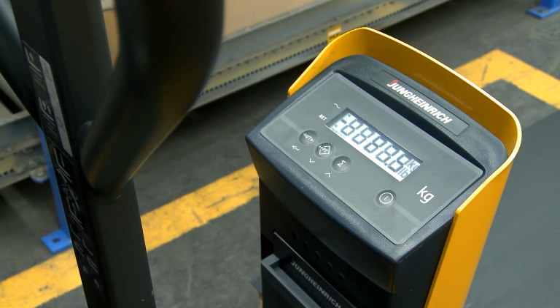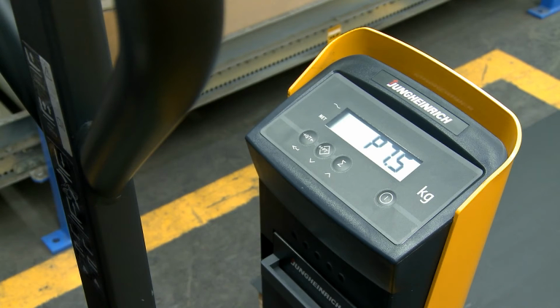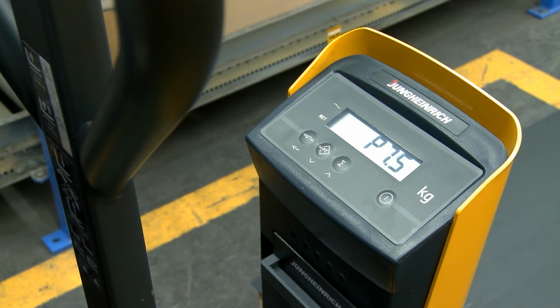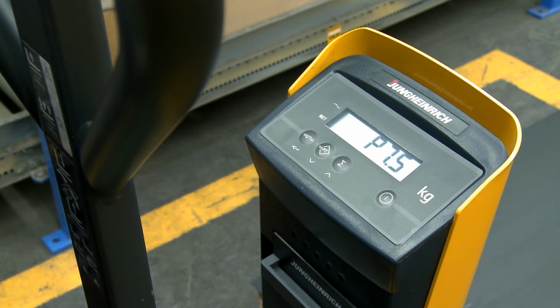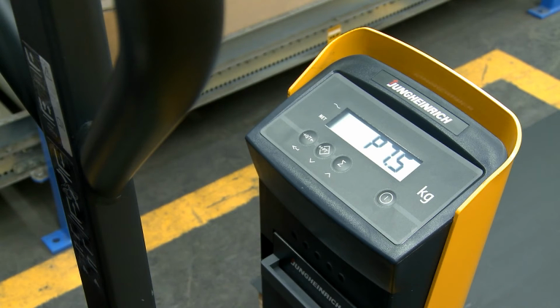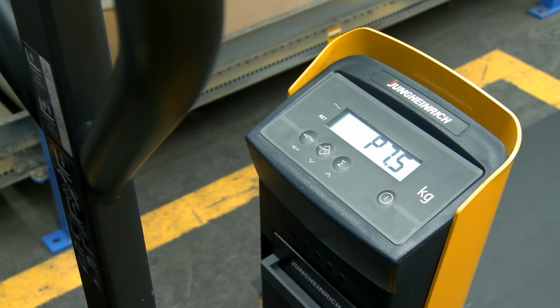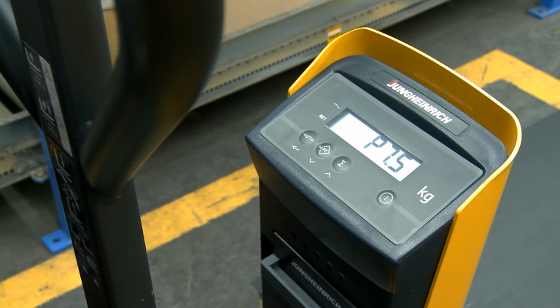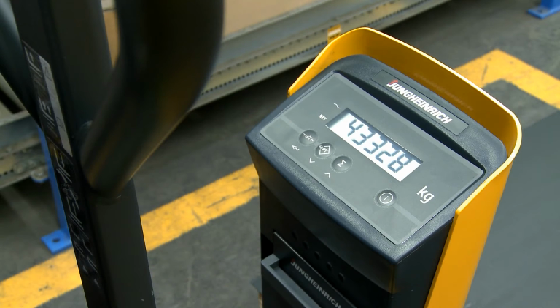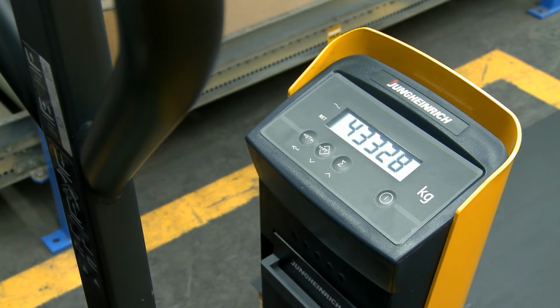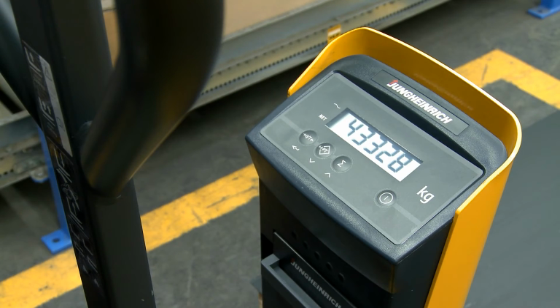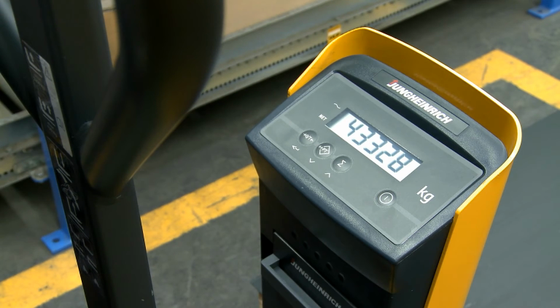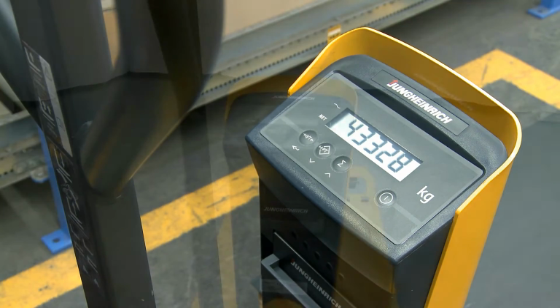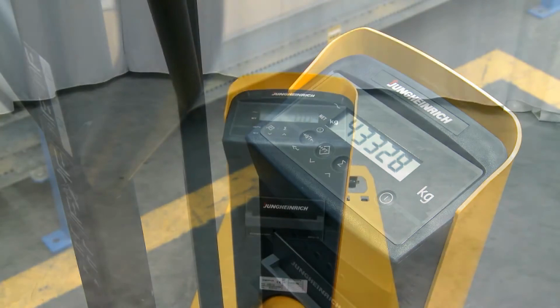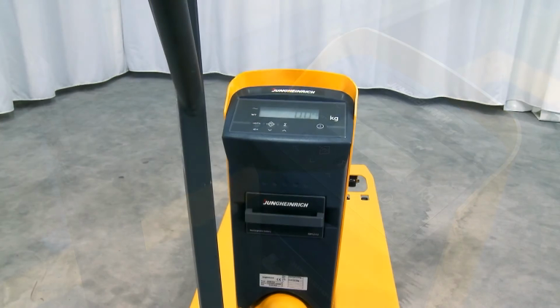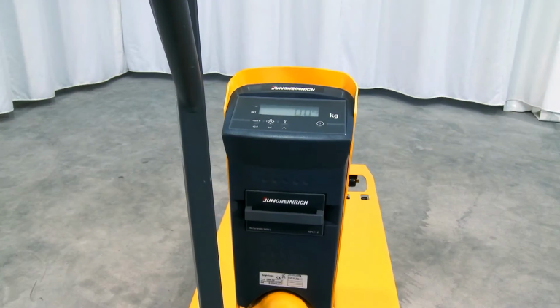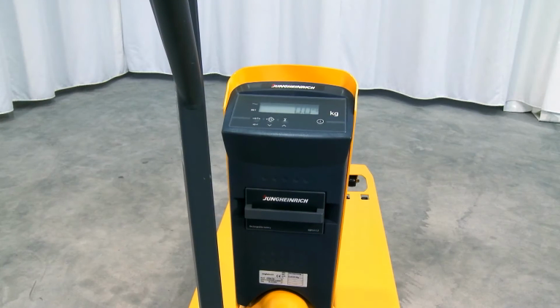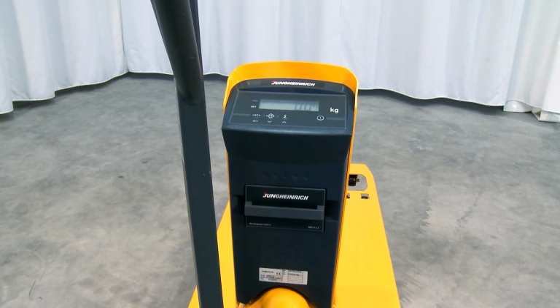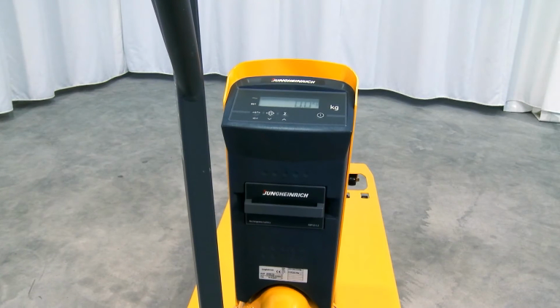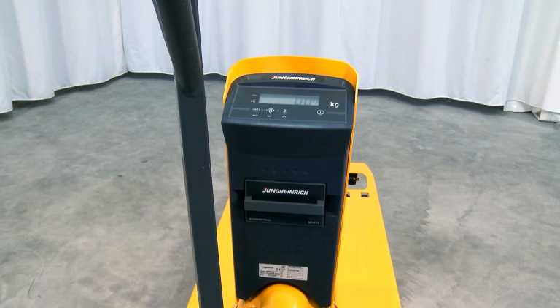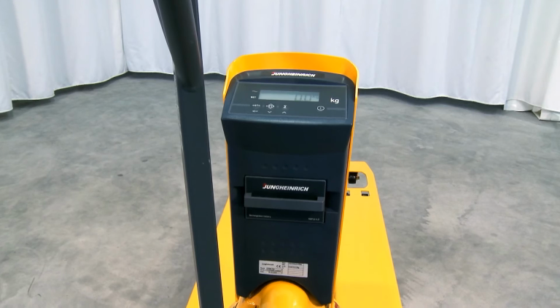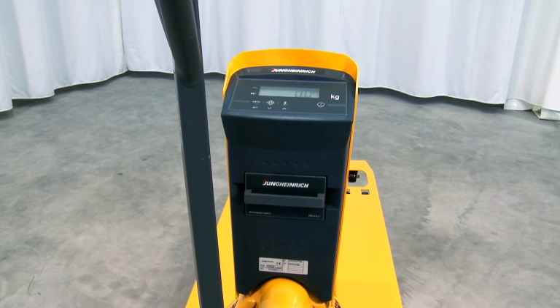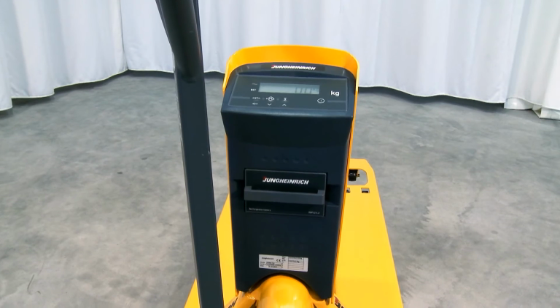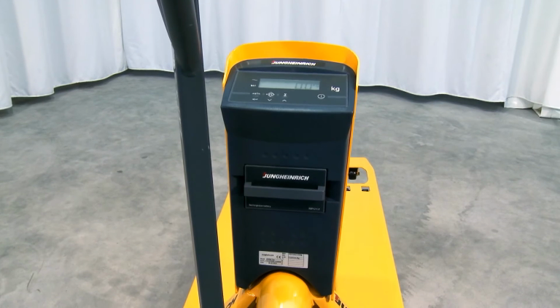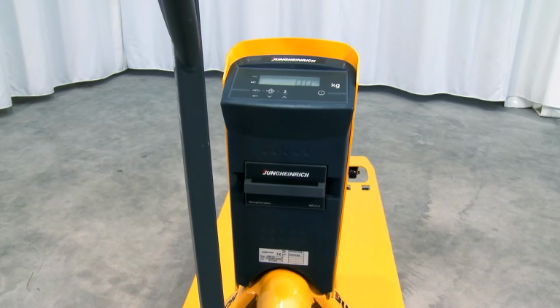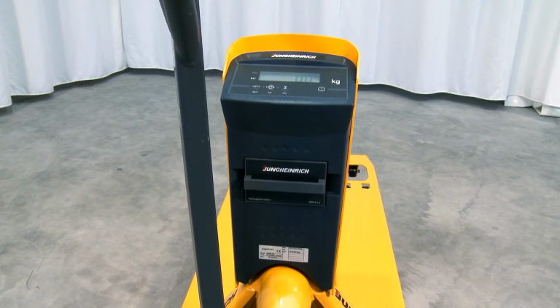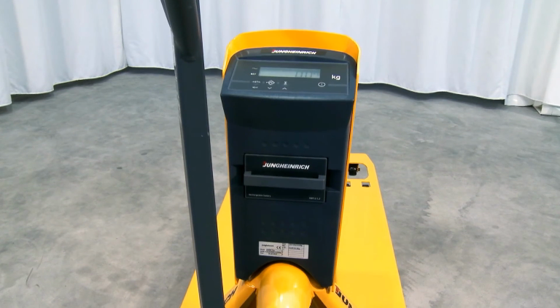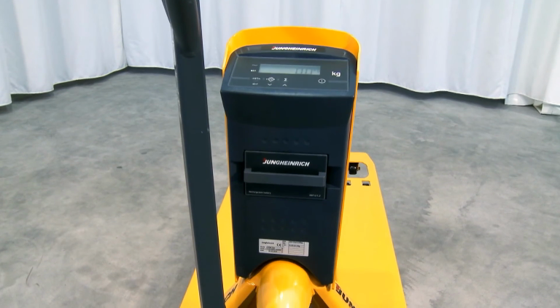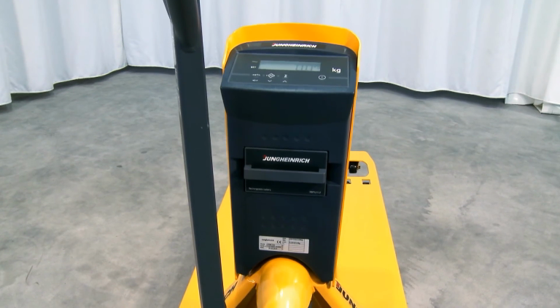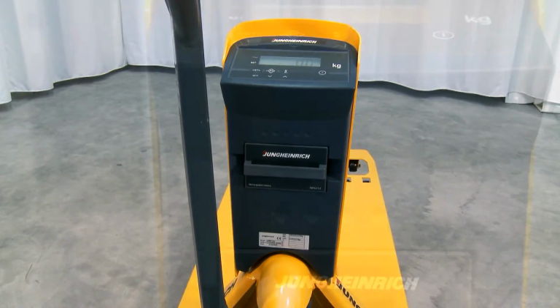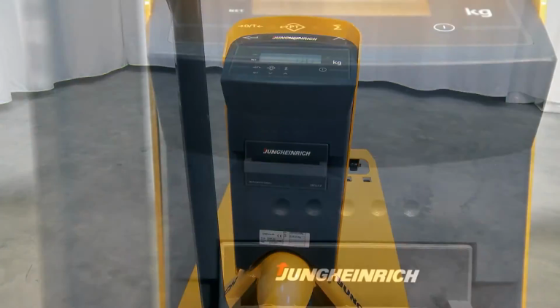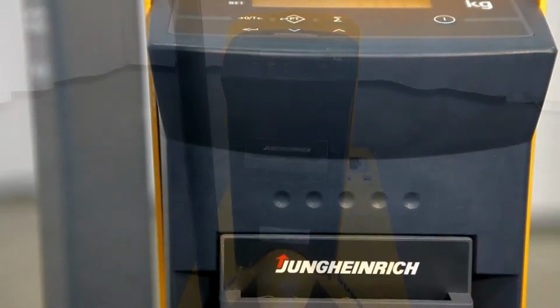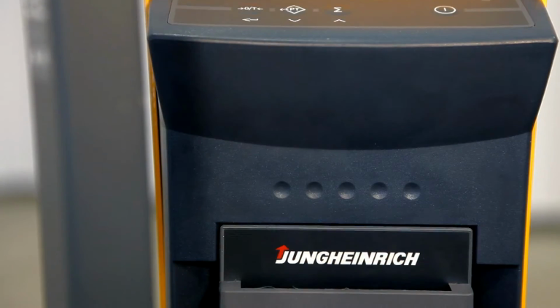The scales are fitted with a pluggable battery module. It is simple to charge and has an operating time of 60 hours.